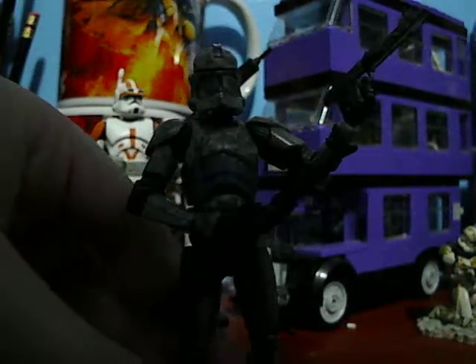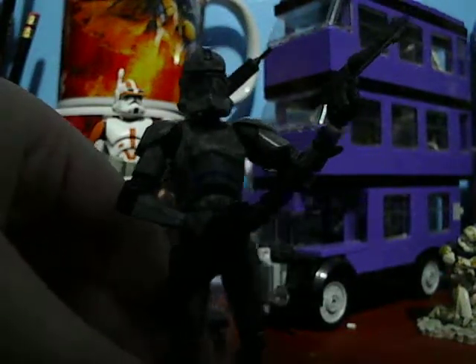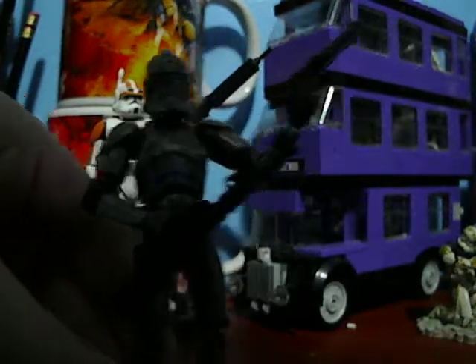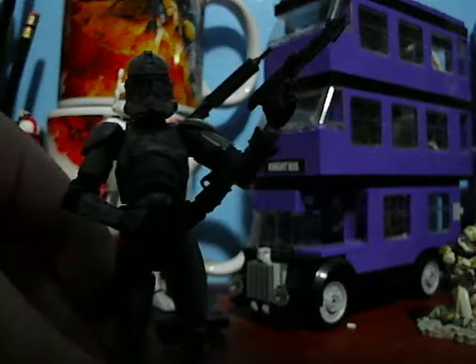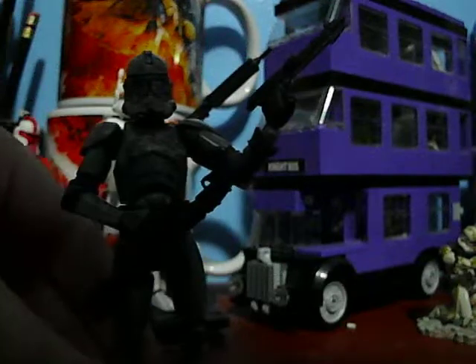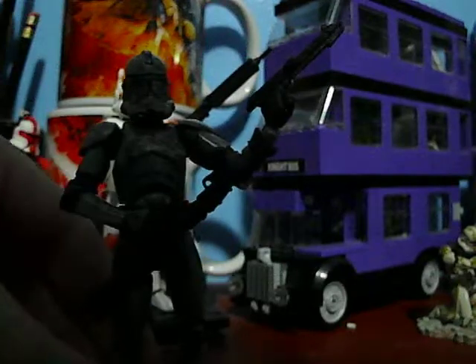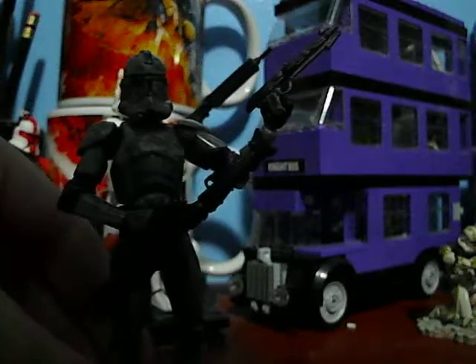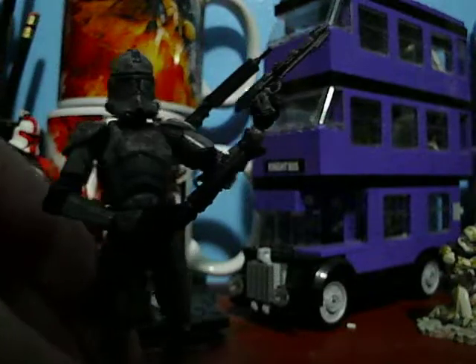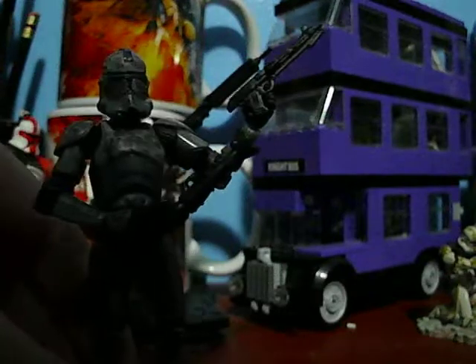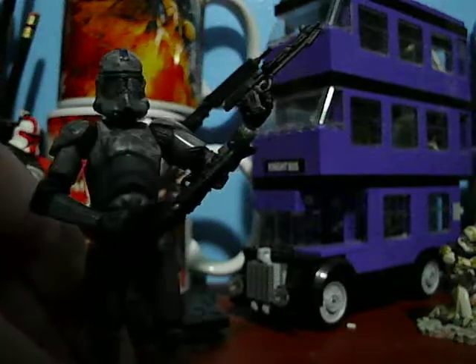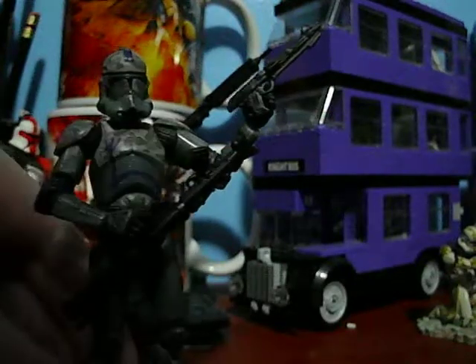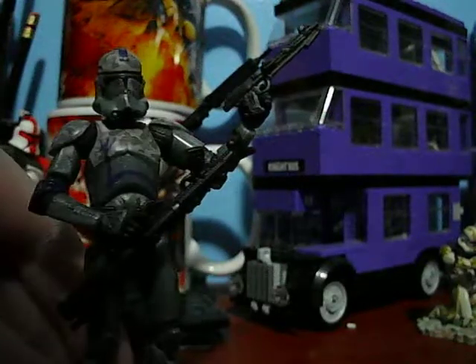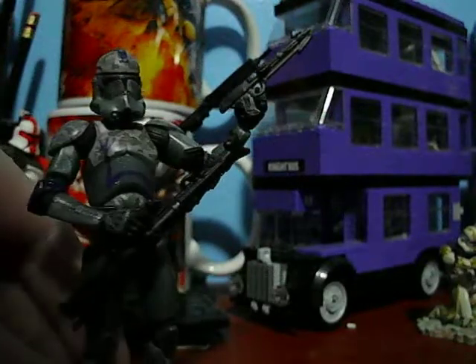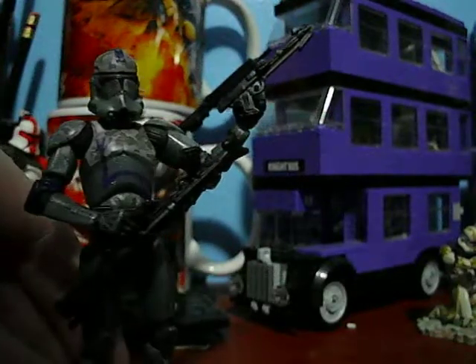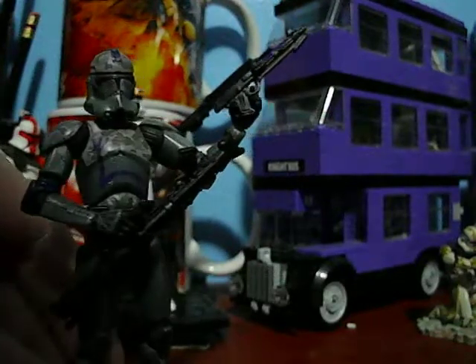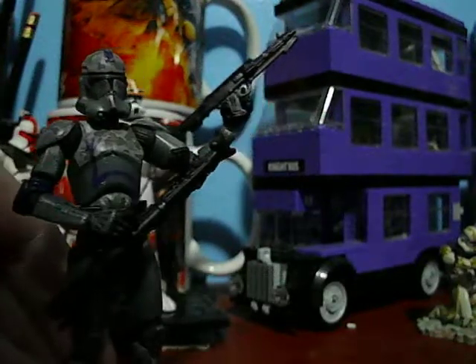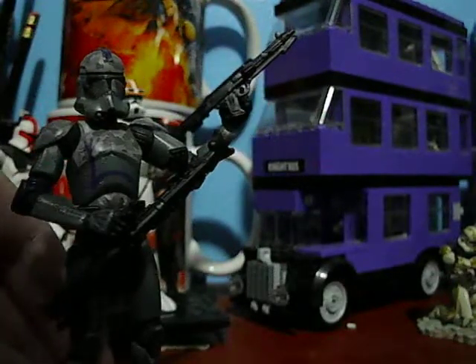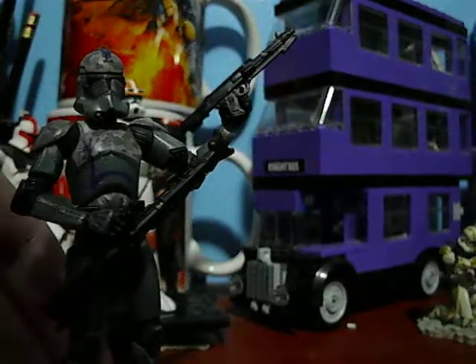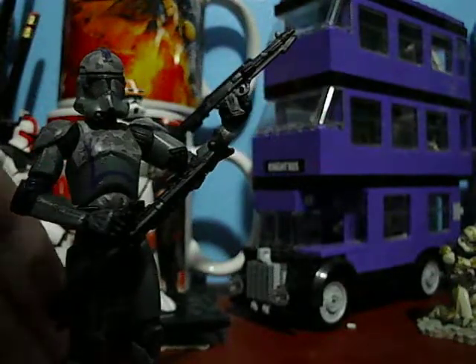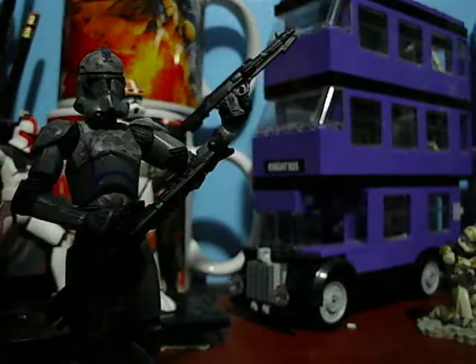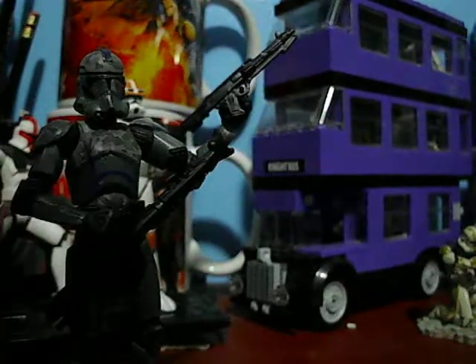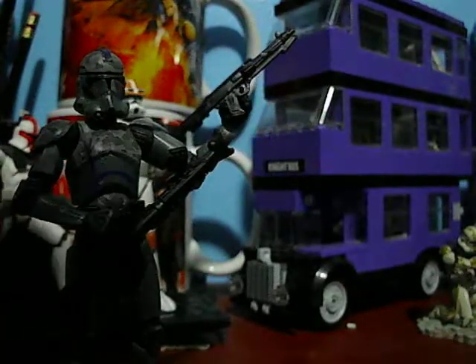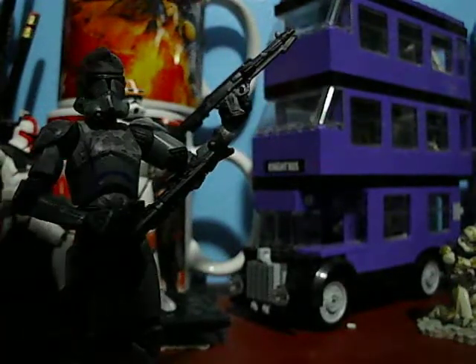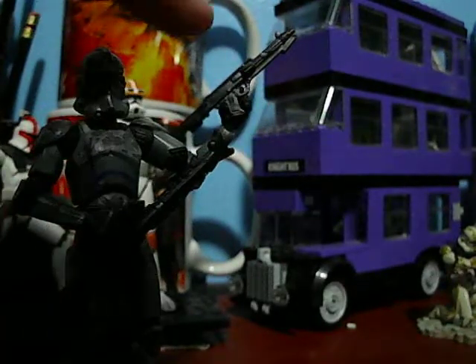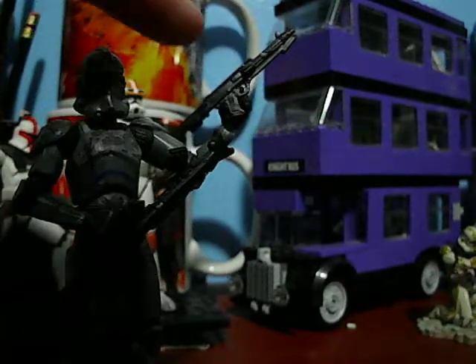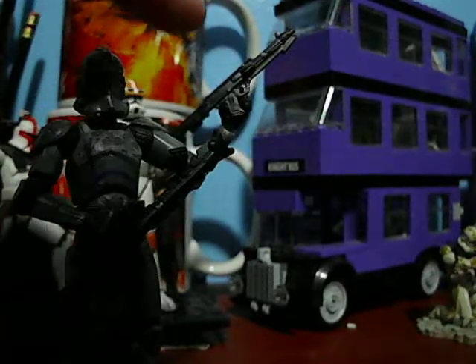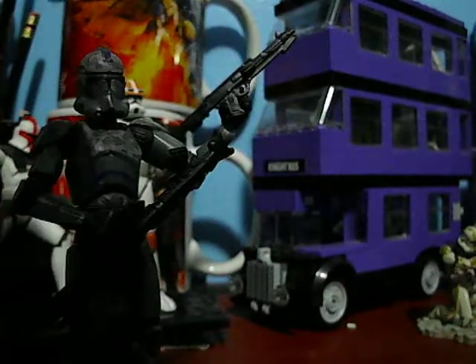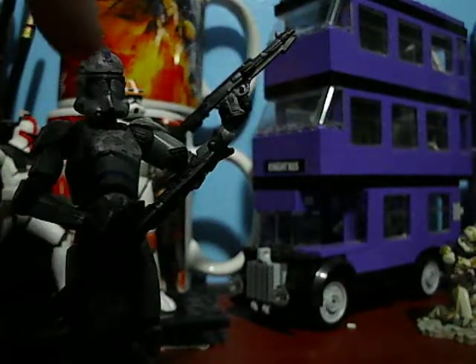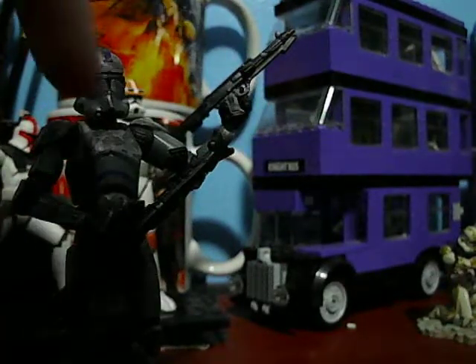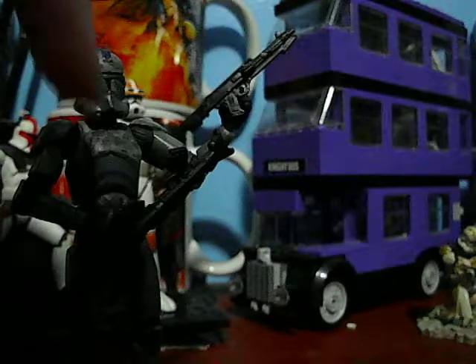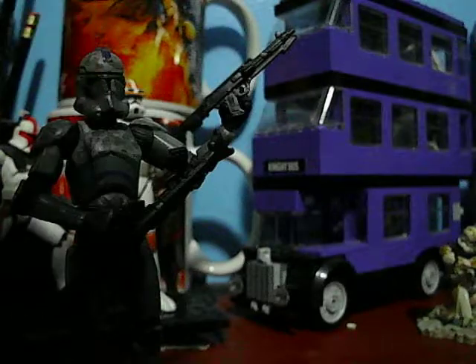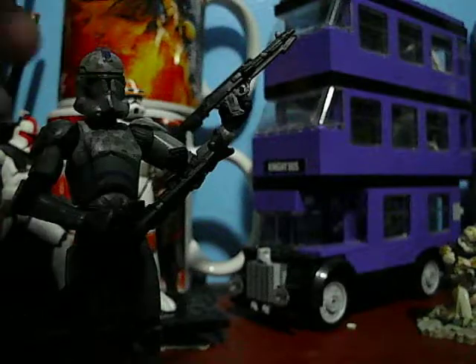He came with two weapons: a DC-15 pistol and a DC-15 rifle.